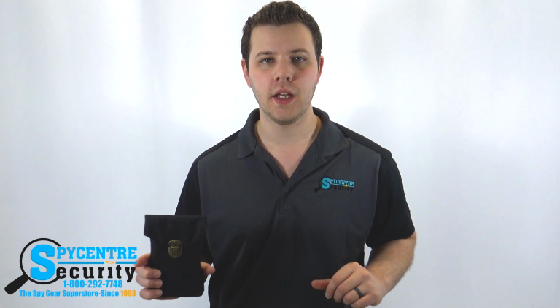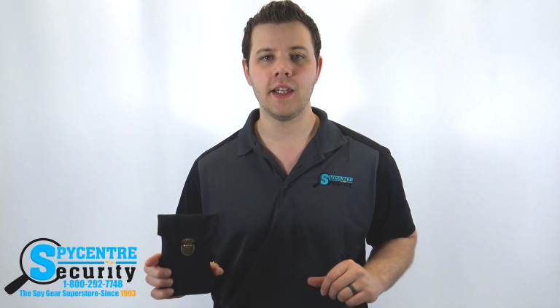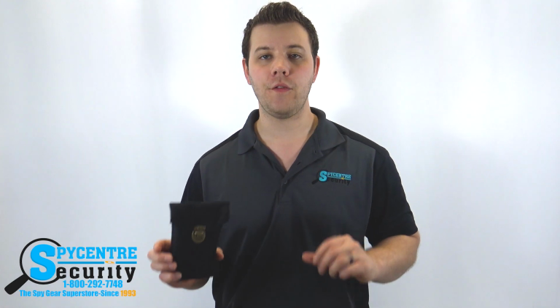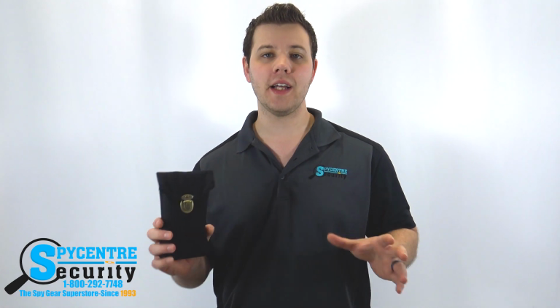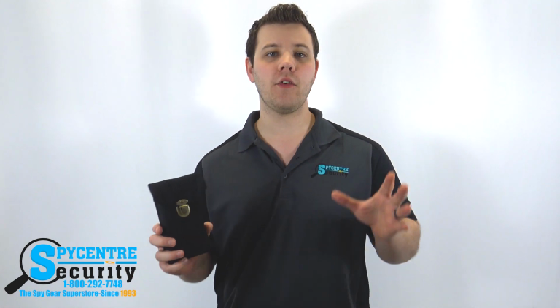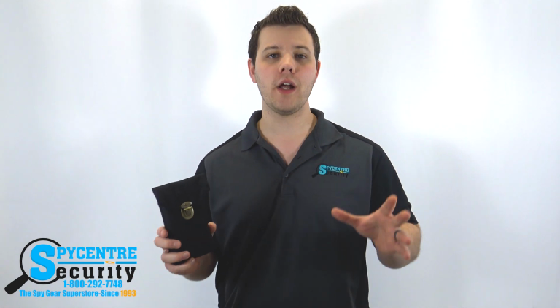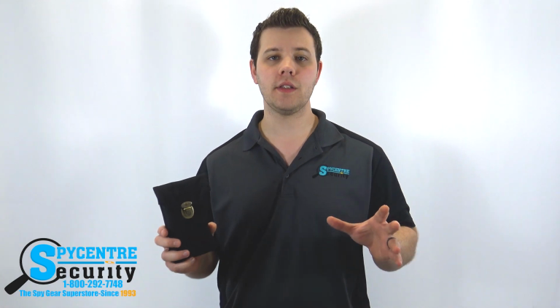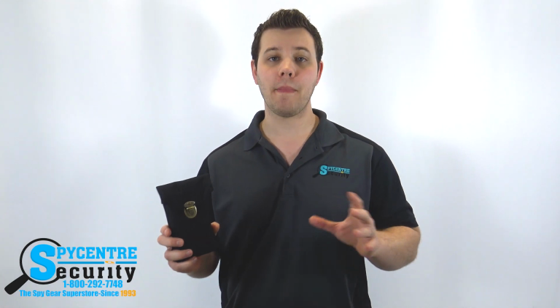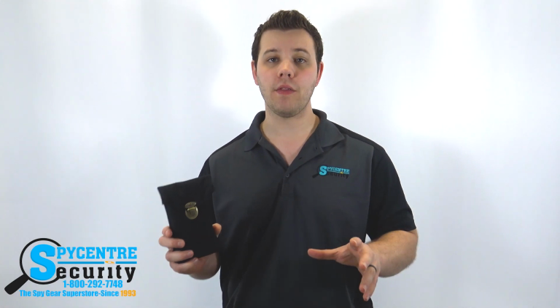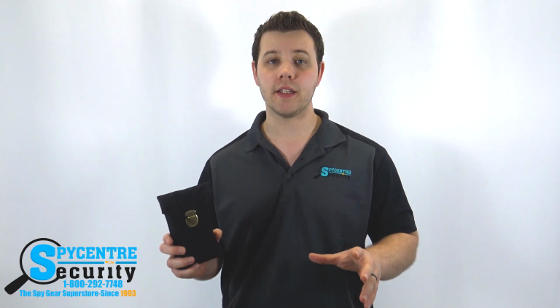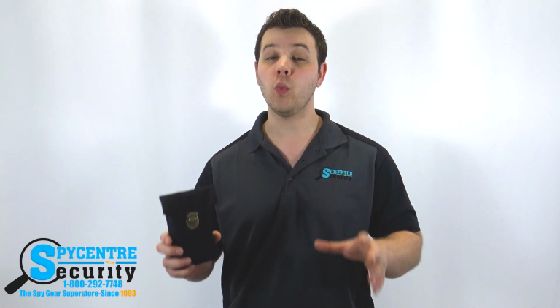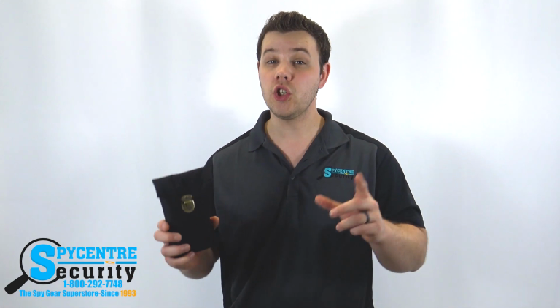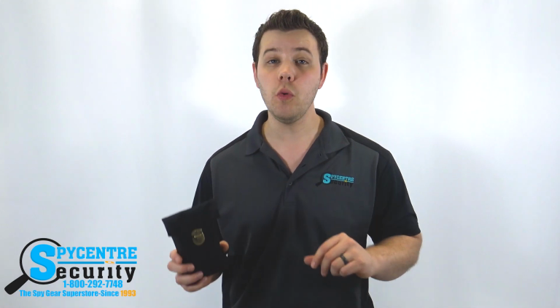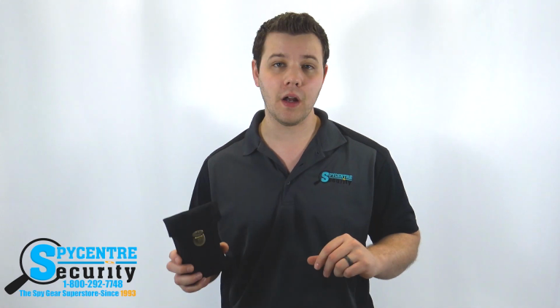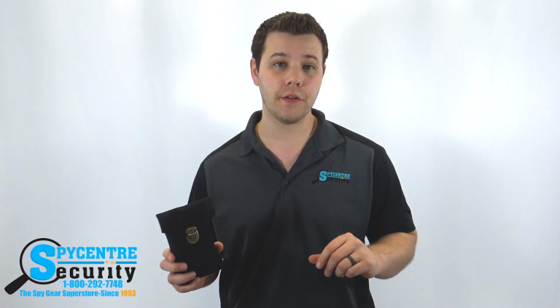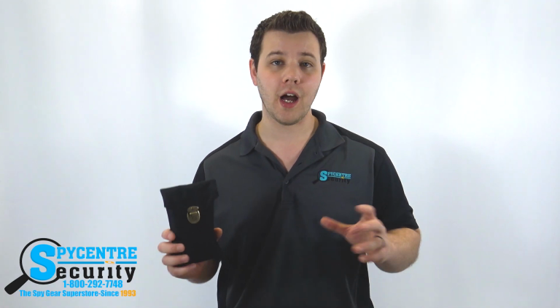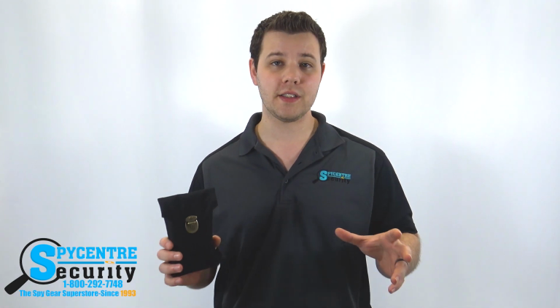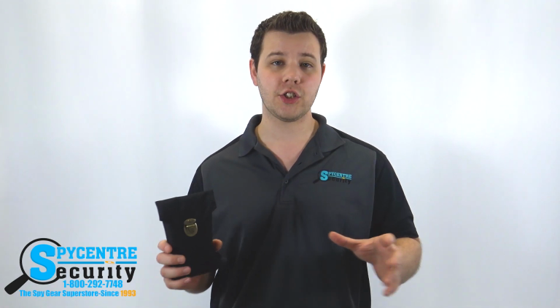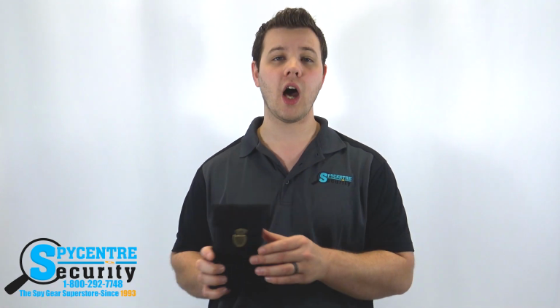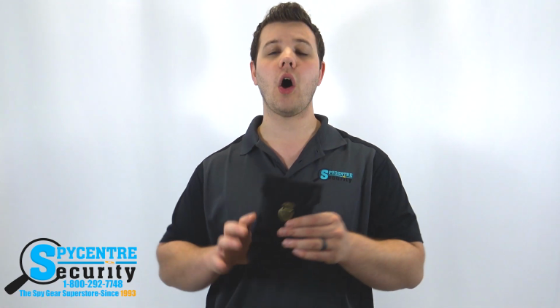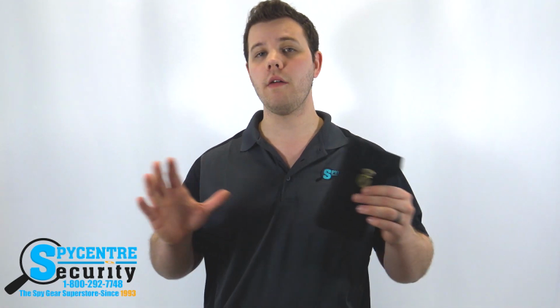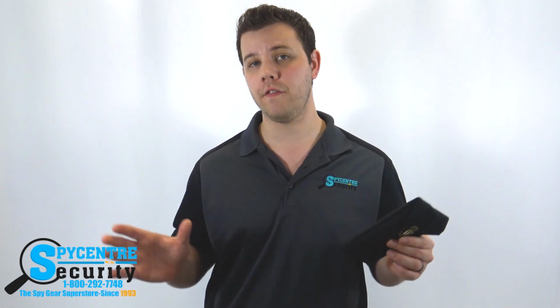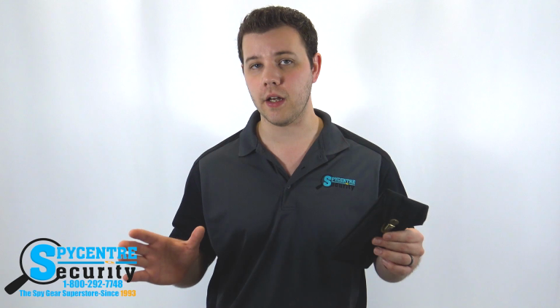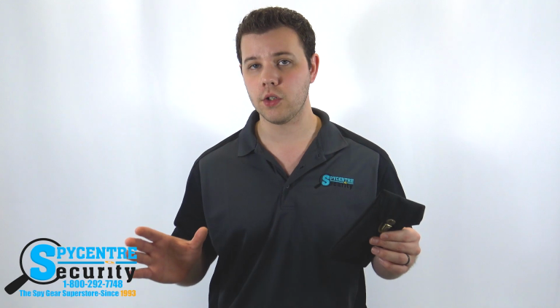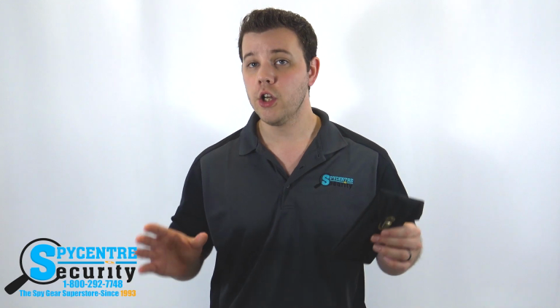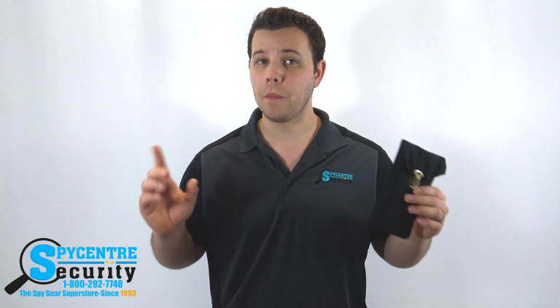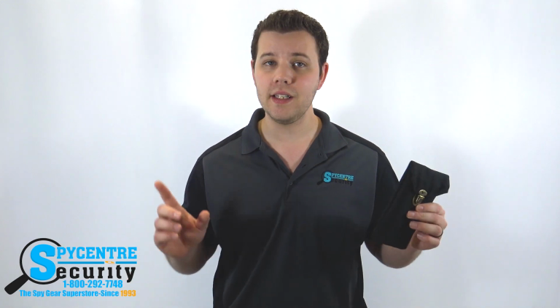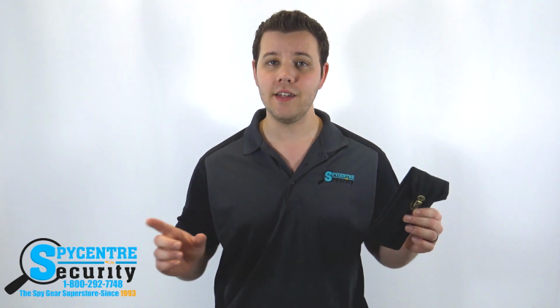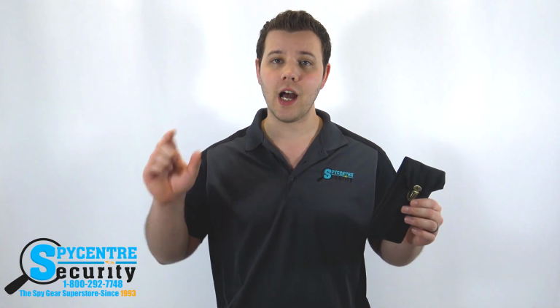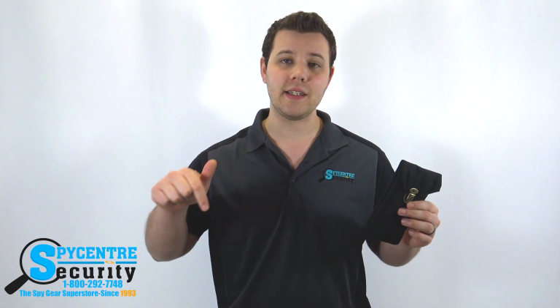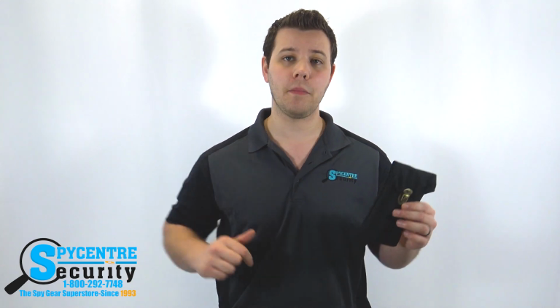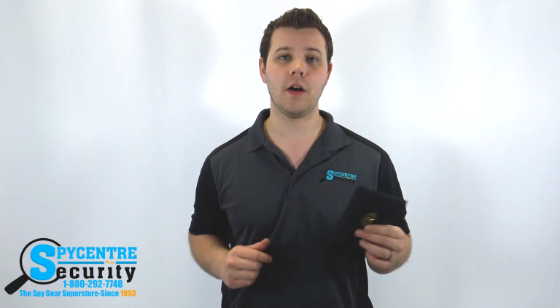Now if you guys have questions about this, we do monitor the comment section on all of our videos, so please leave a comment down below.